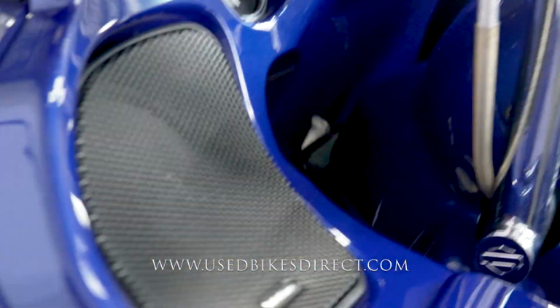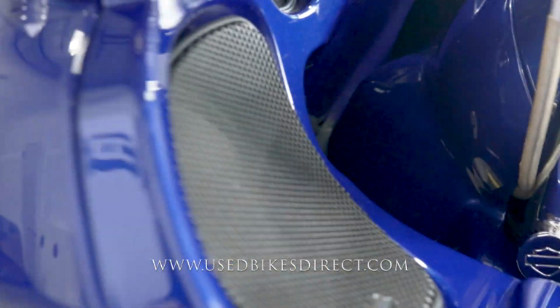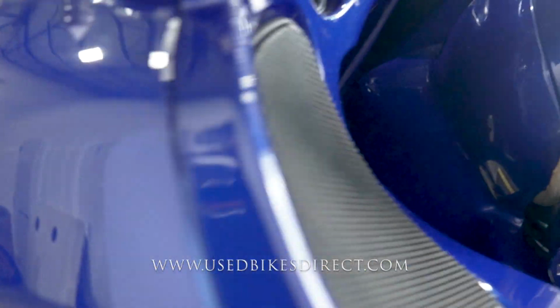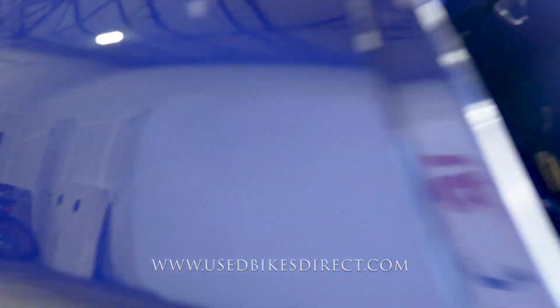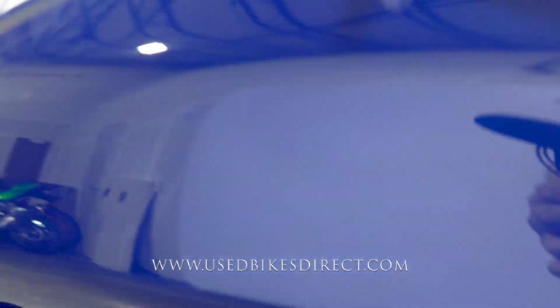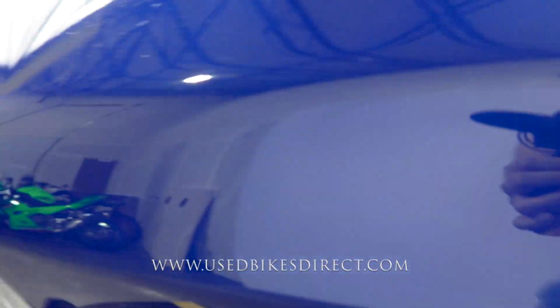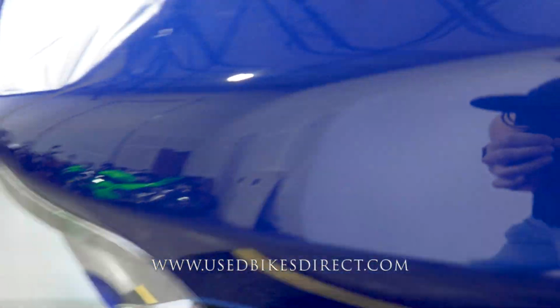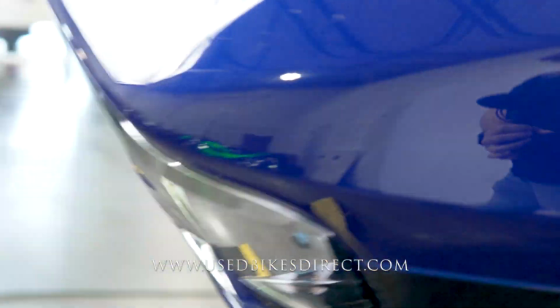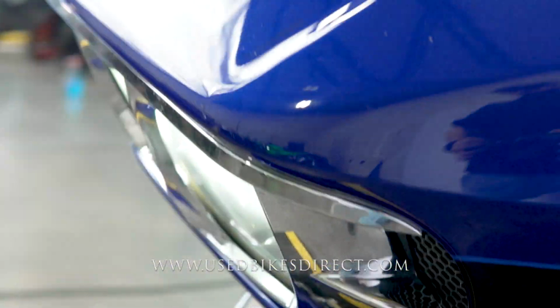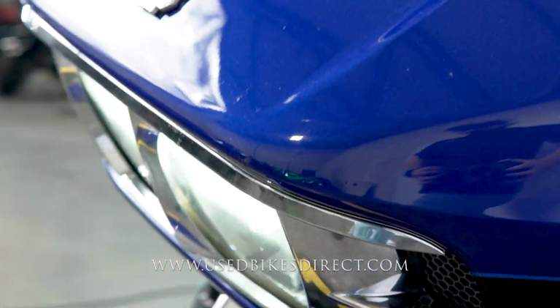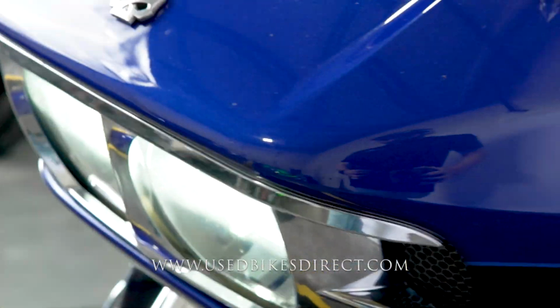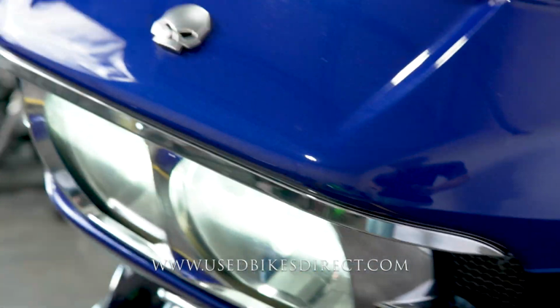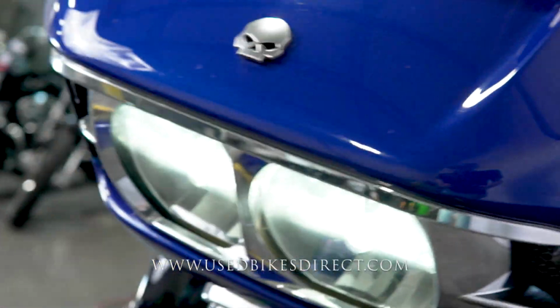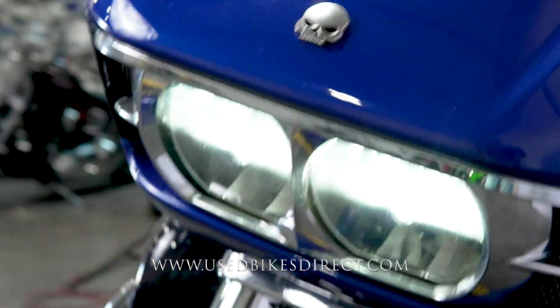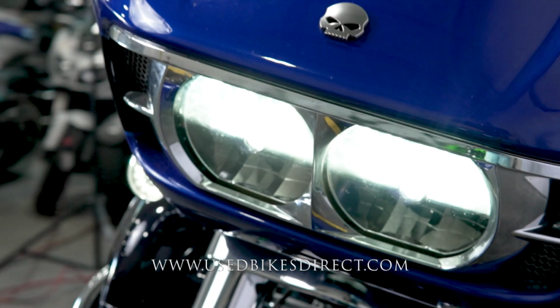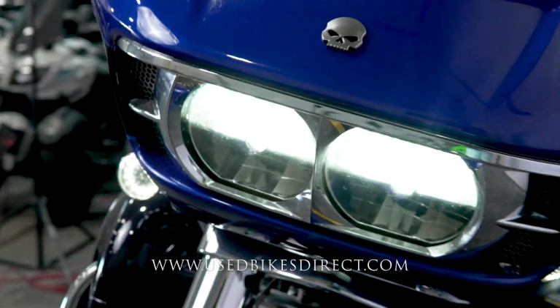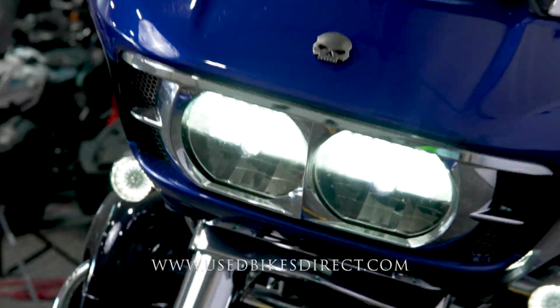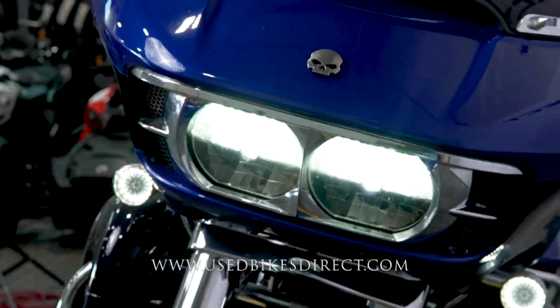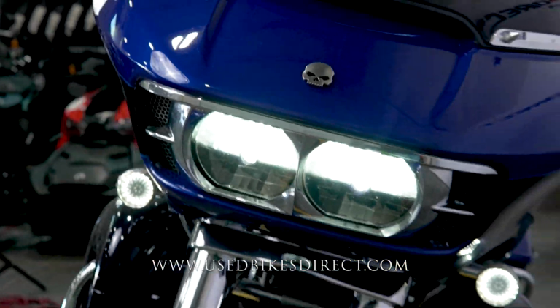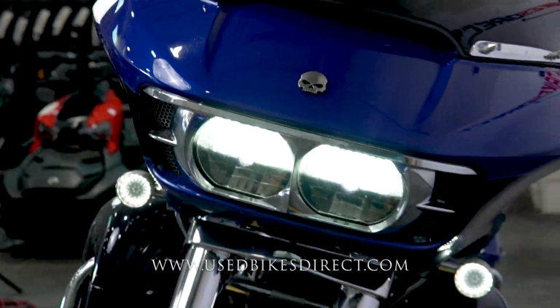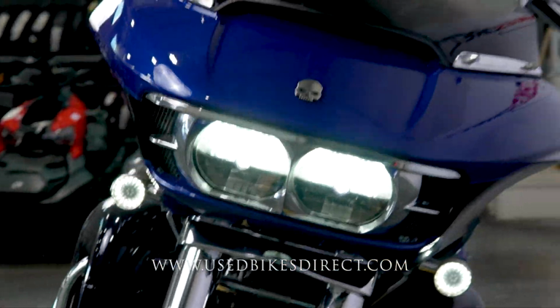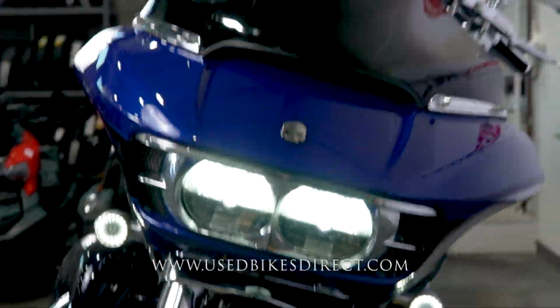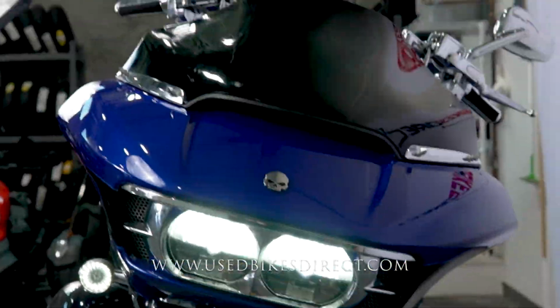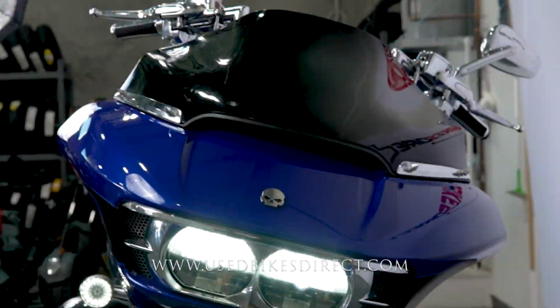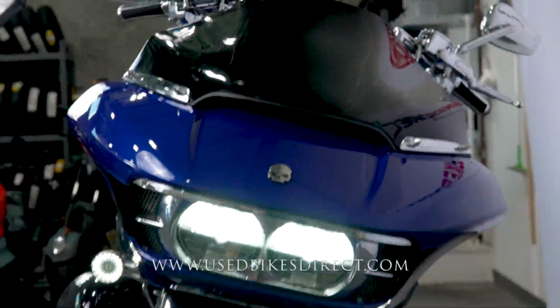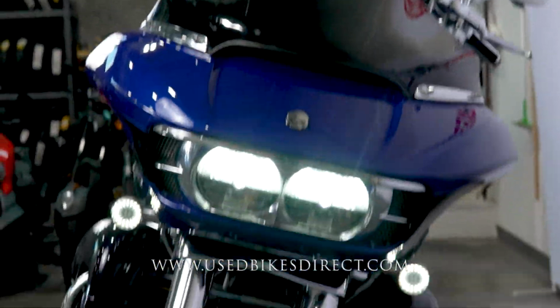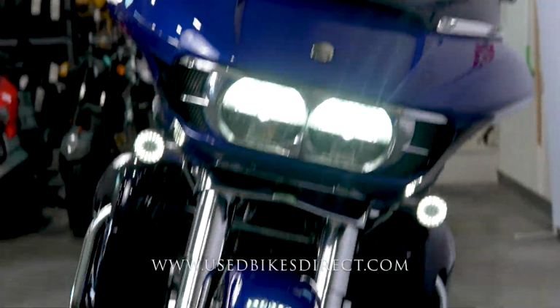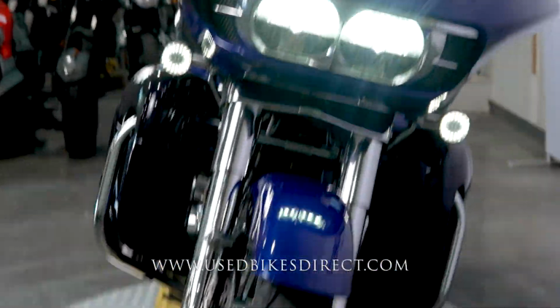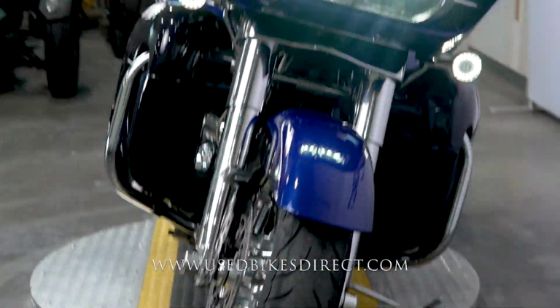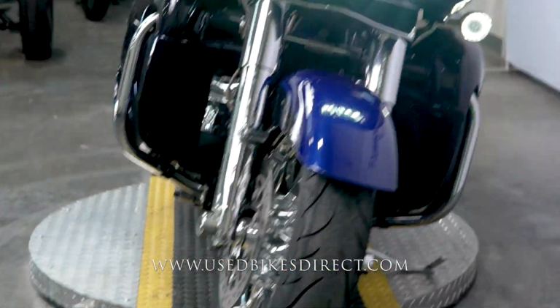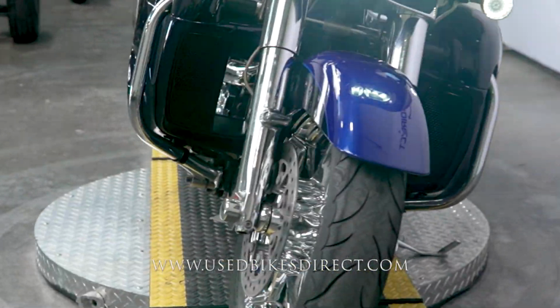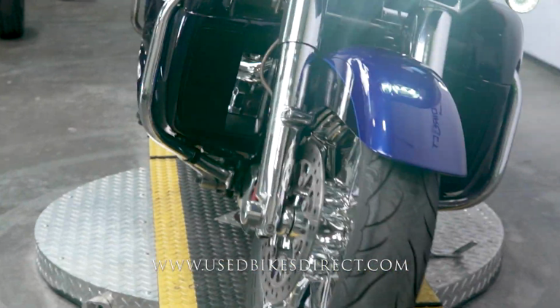It's going to feature Harley's powerful 110 cubic inch V-twin engine, and naturally that's paired up to a six-speed transmission.